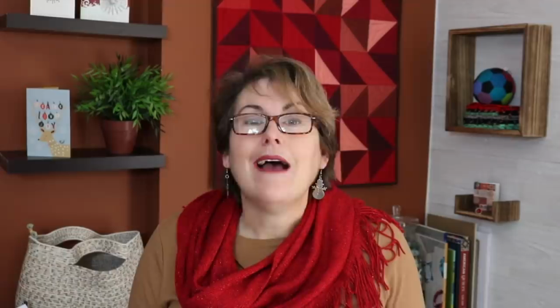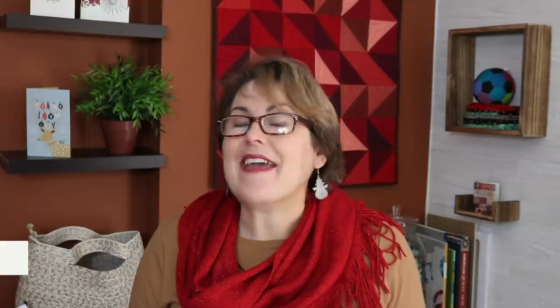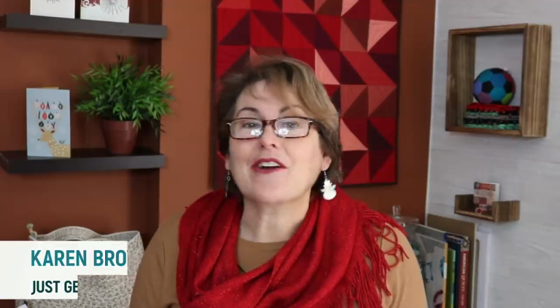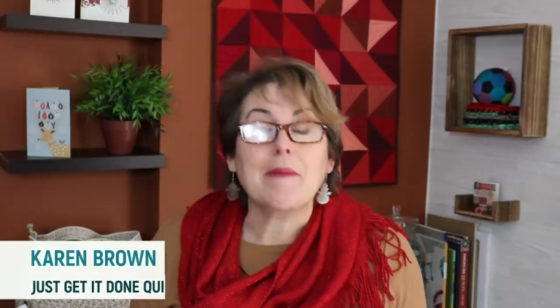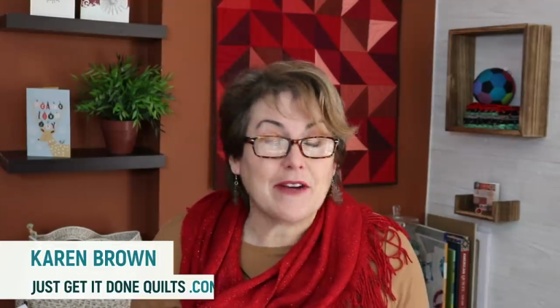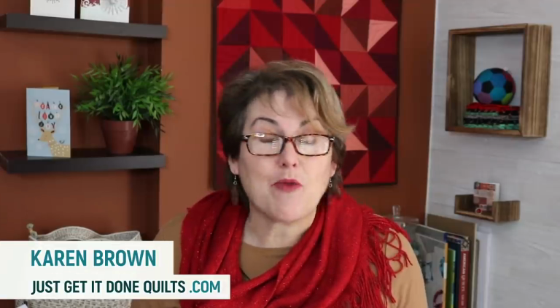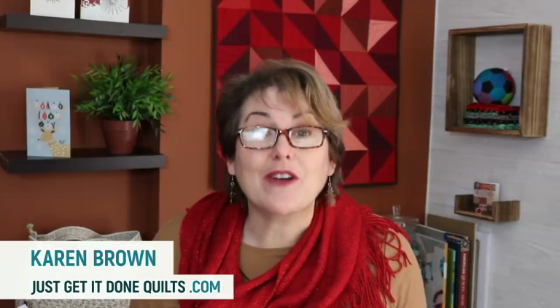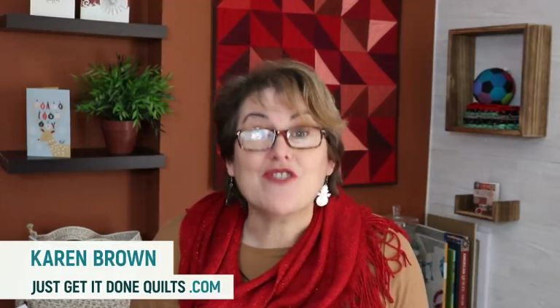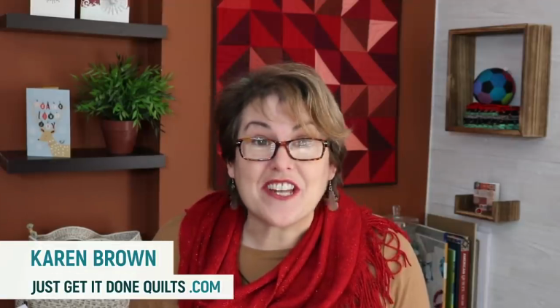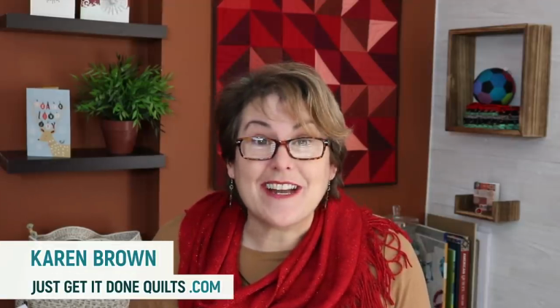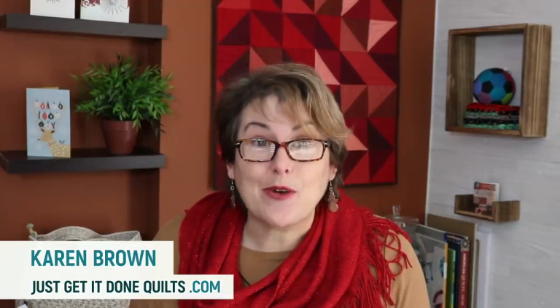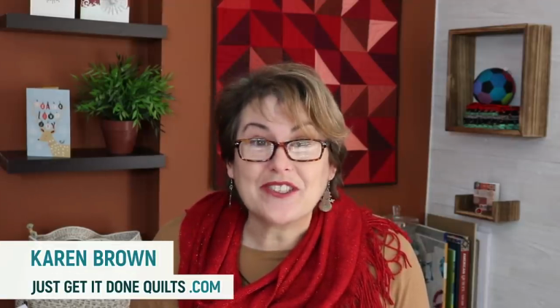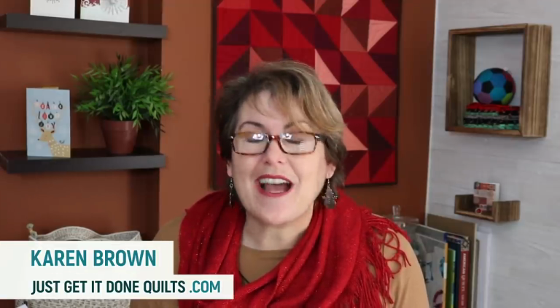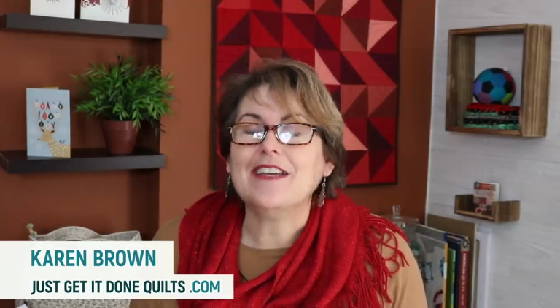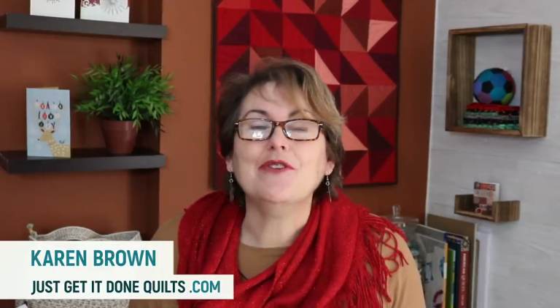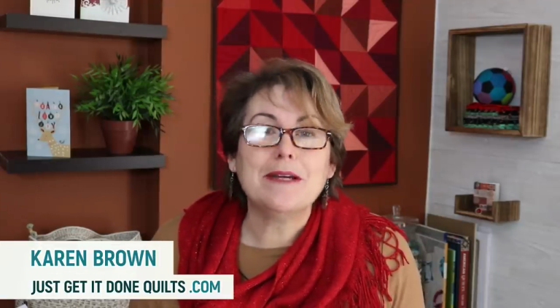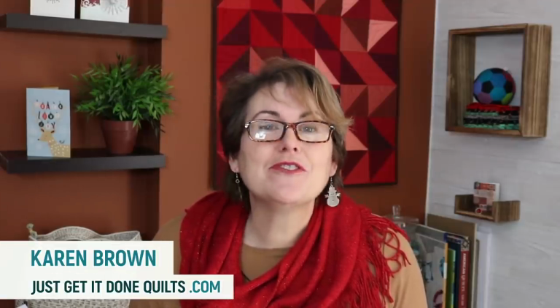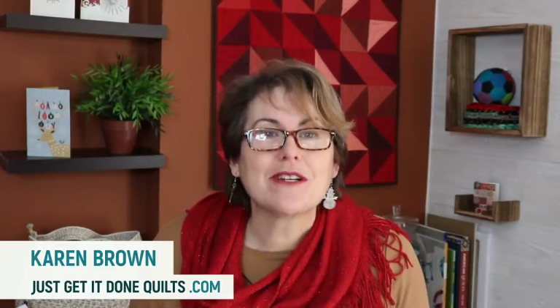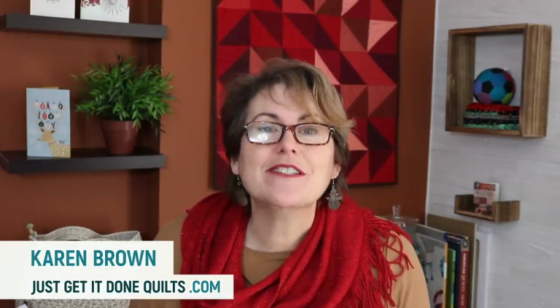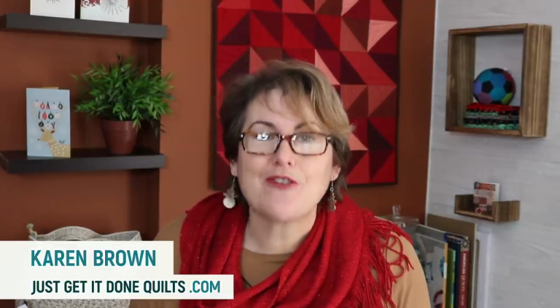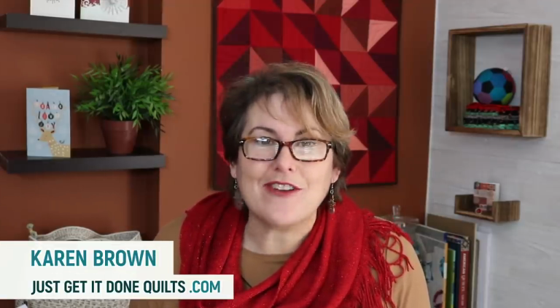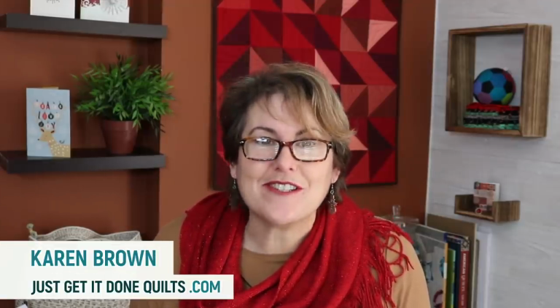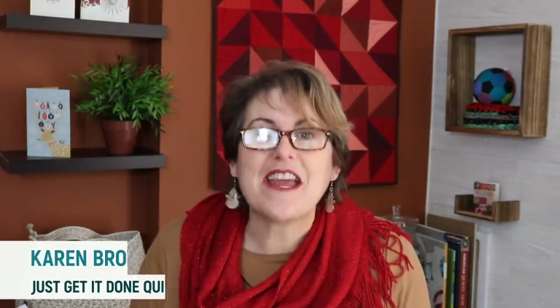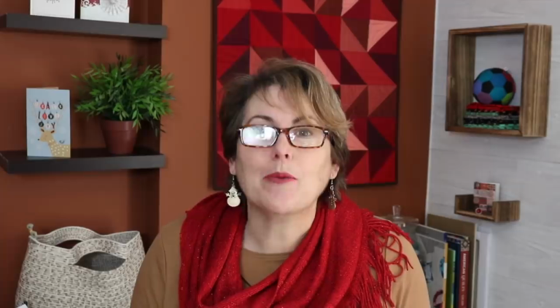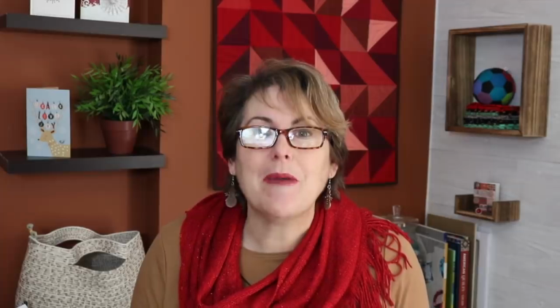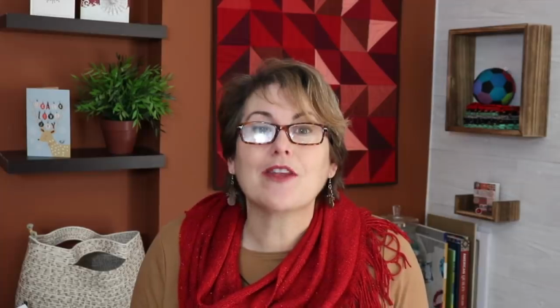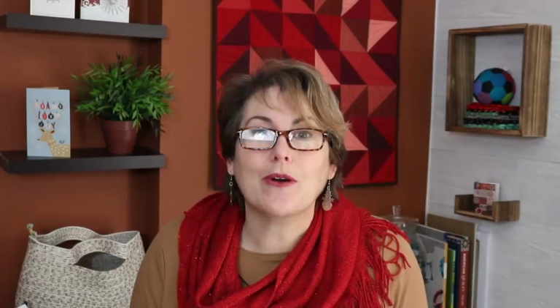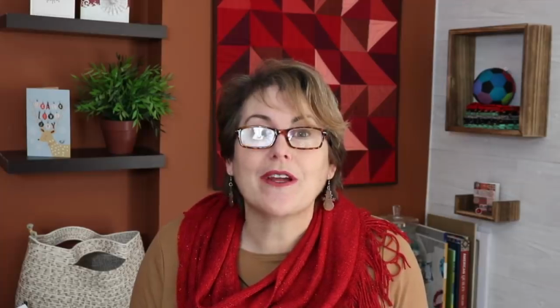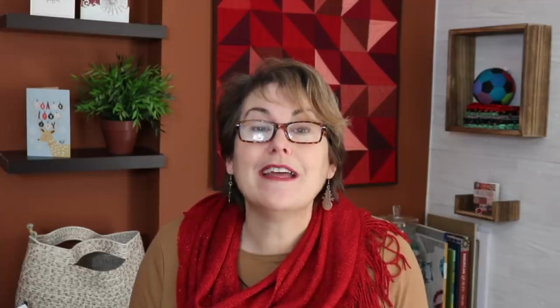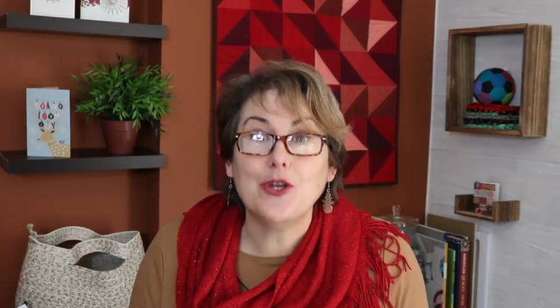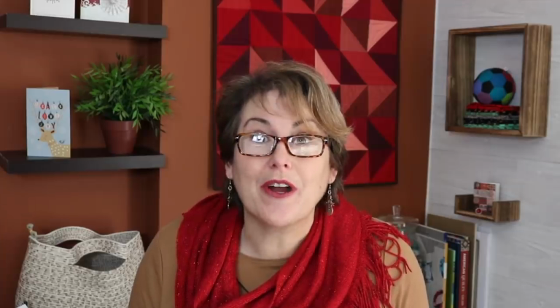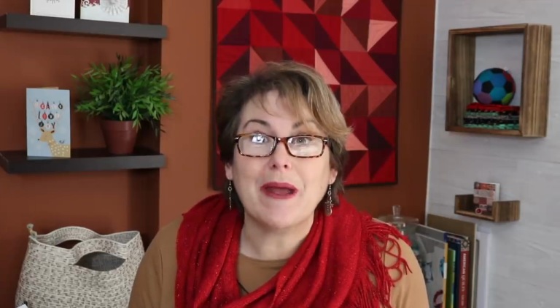Hi there, I'm Karen Brown of Just Get It Done Quilts. I give you tips, tricks, and strategies to help you make the quilt that you want to make.